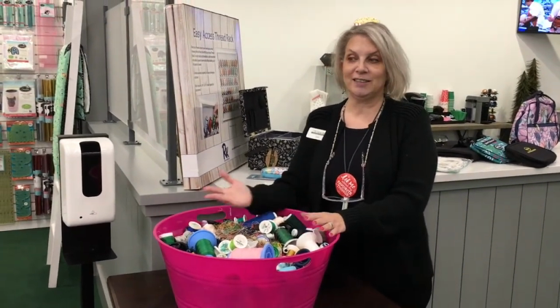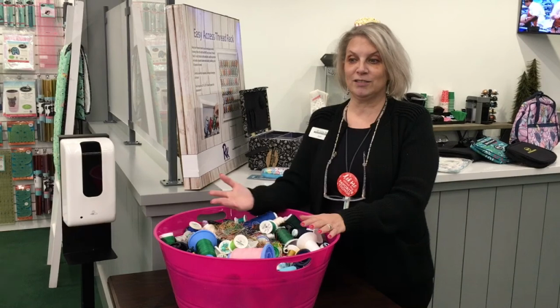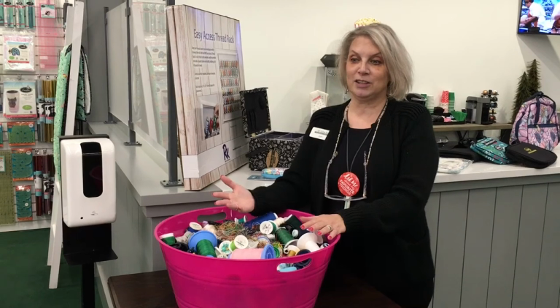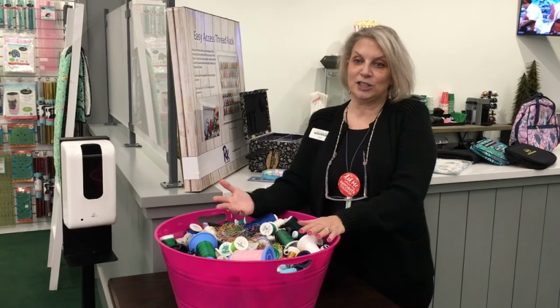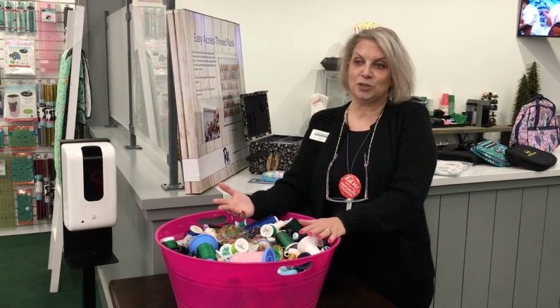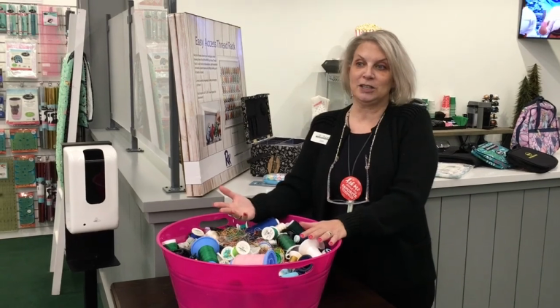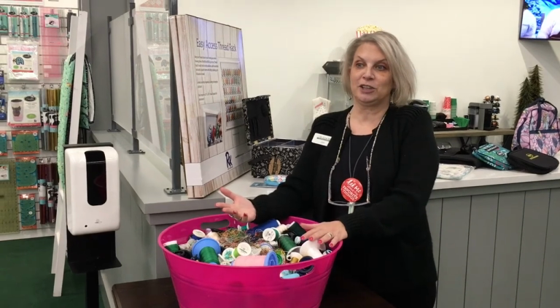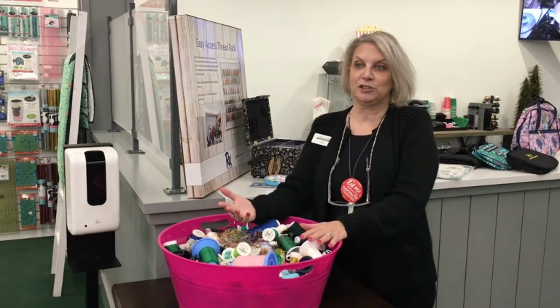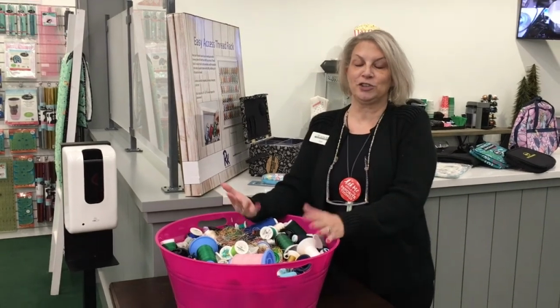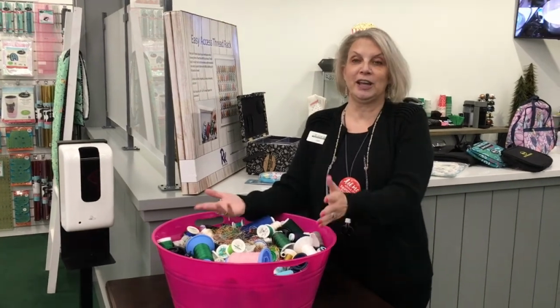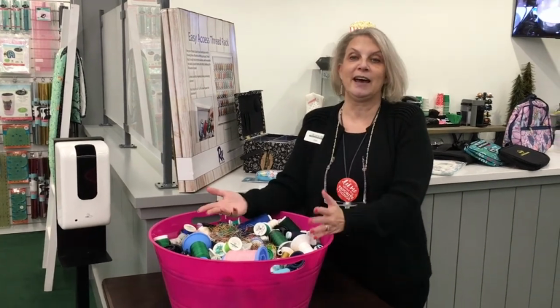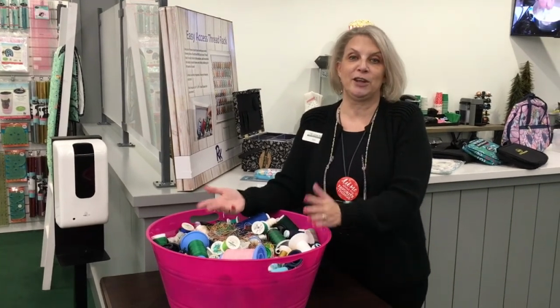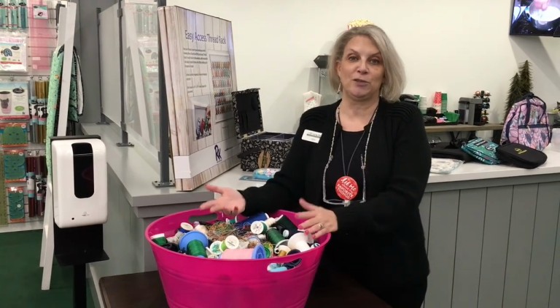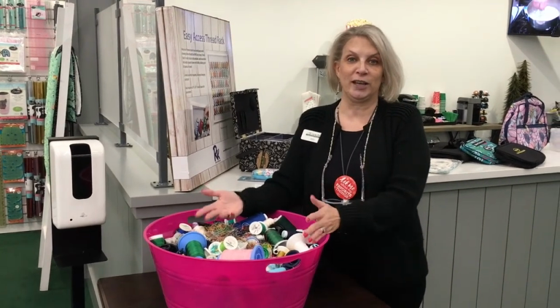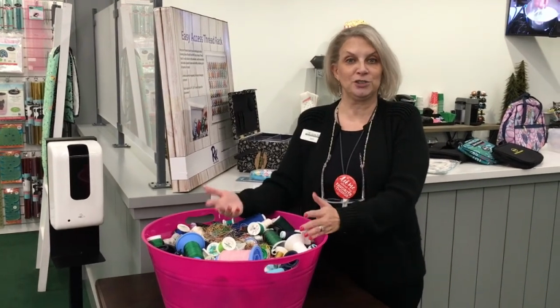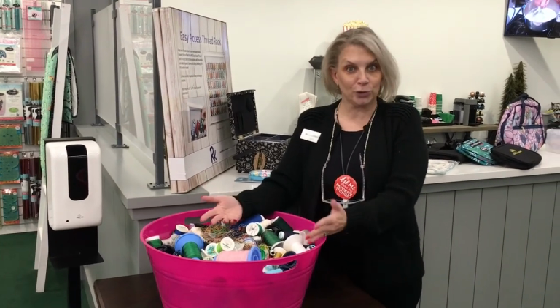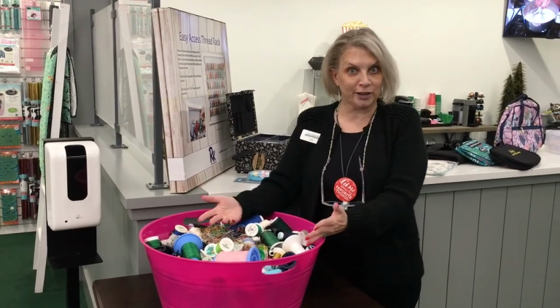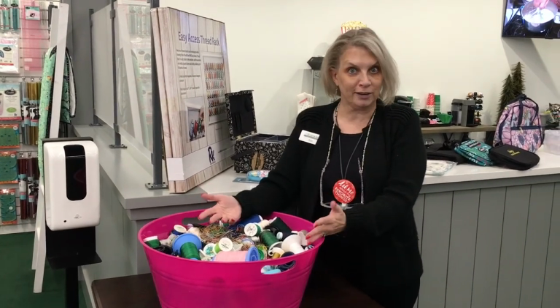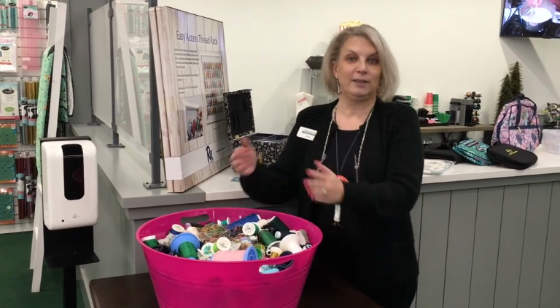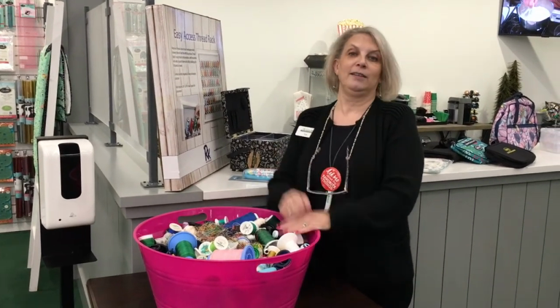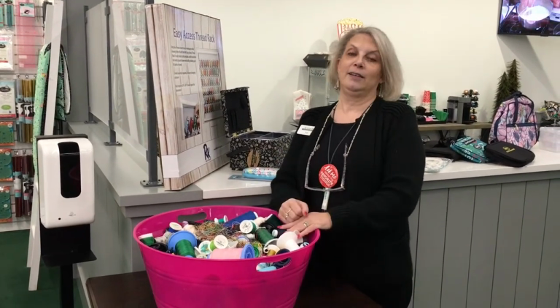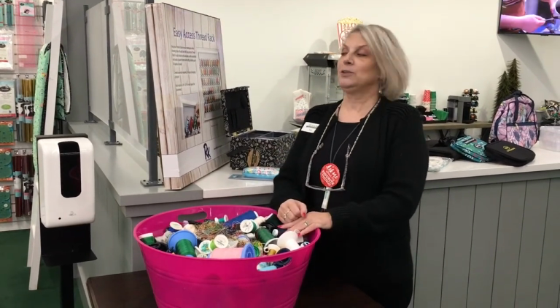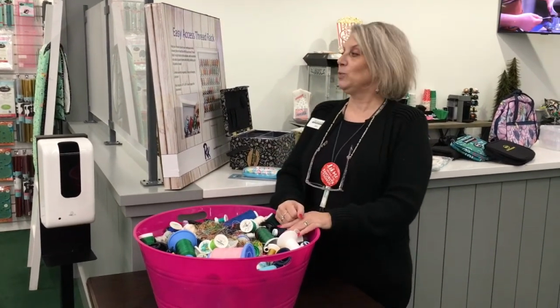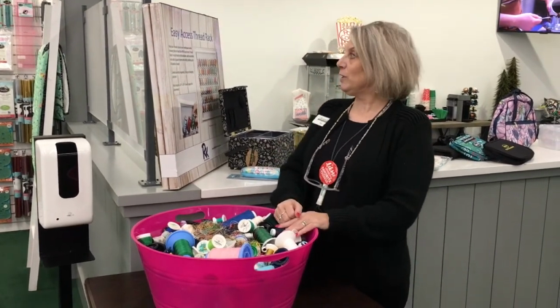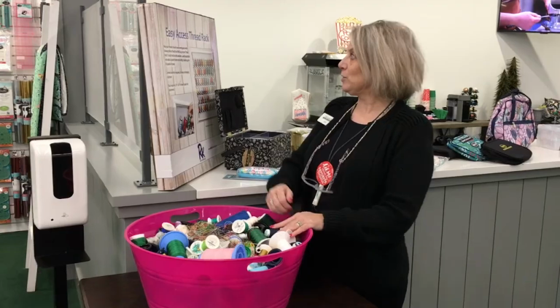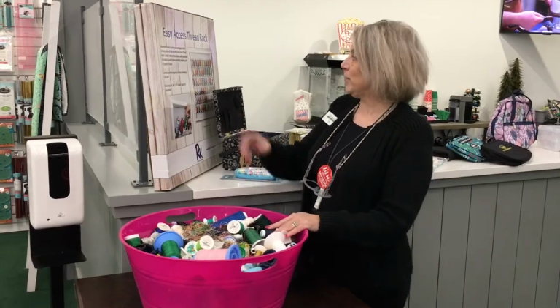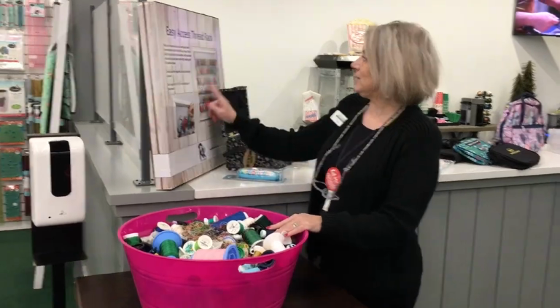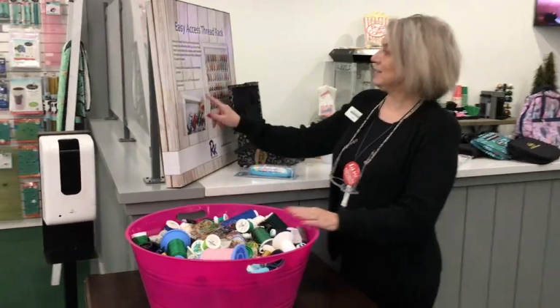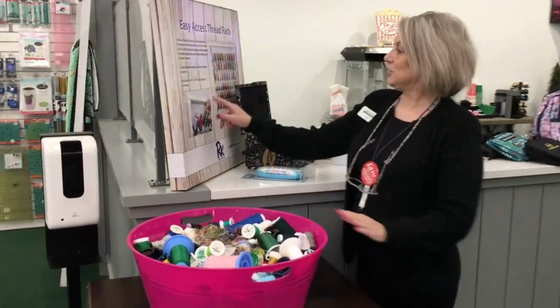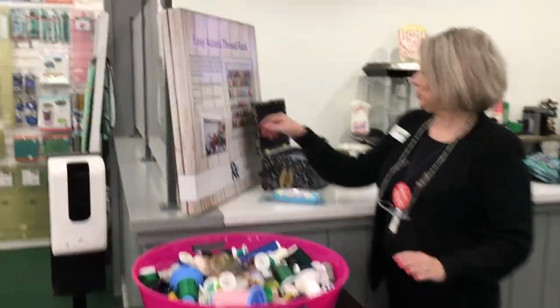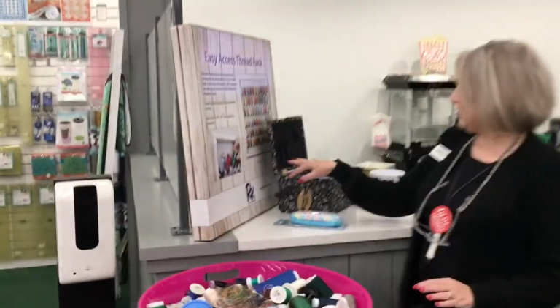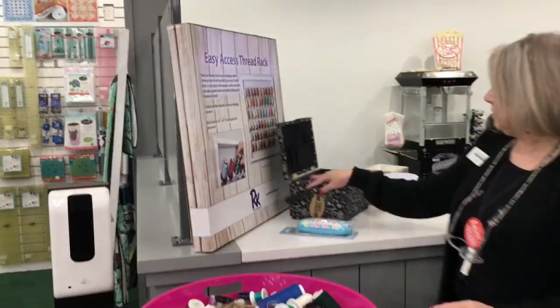Oh gosh. And you get so many different colors of thread, you have to have a way to store it. So one of those ways is this one right here.